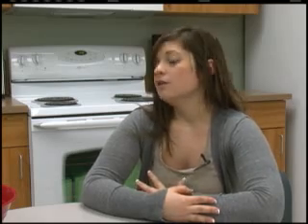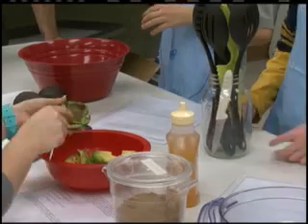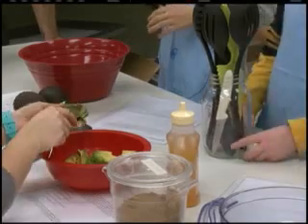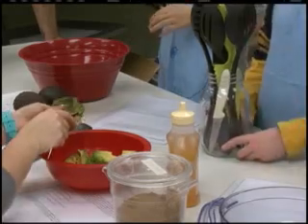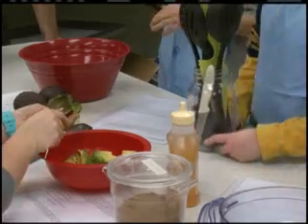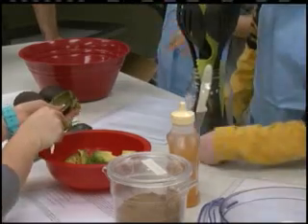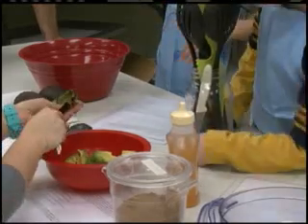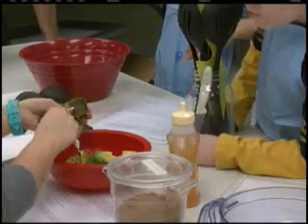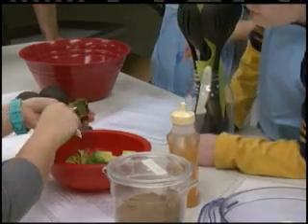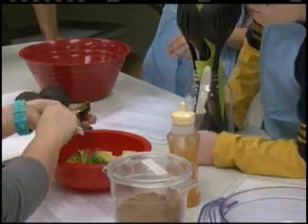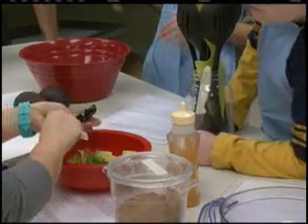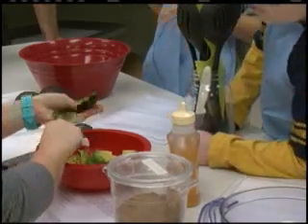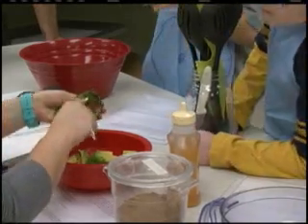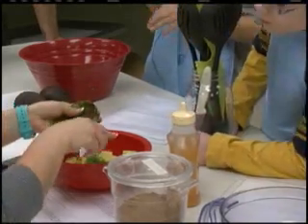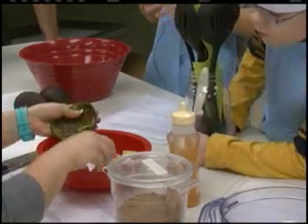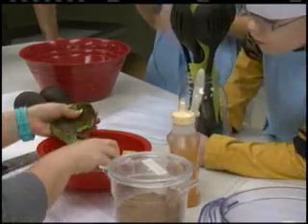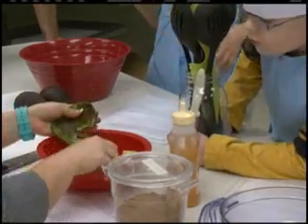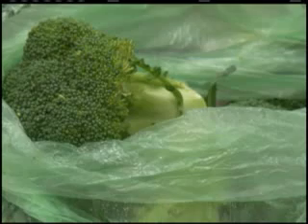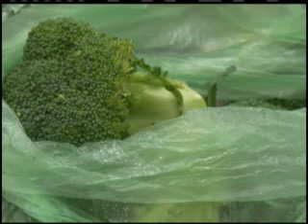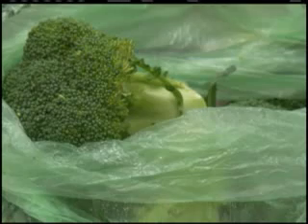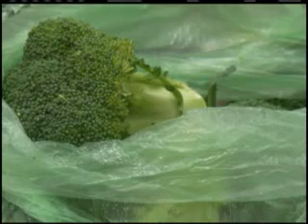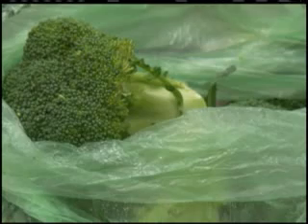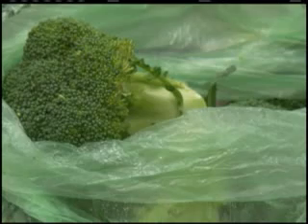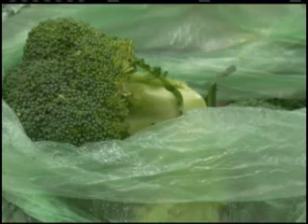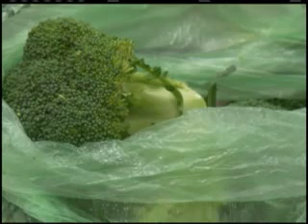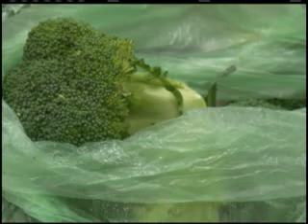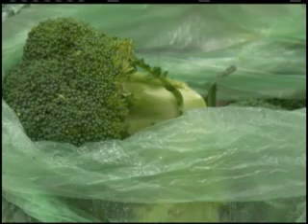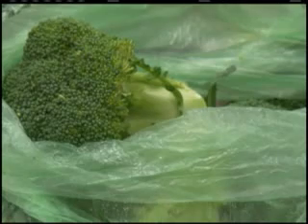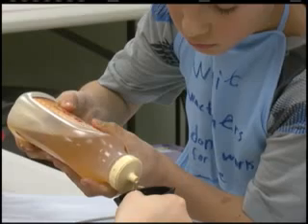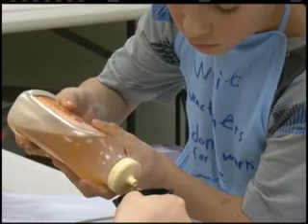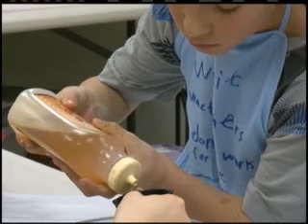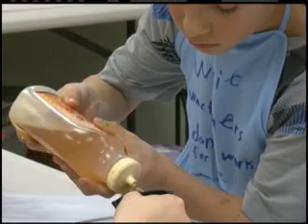At Kids' Kitchen, they're always preparing healthy meals and getting kids on the right path to eating foods that are good for you.